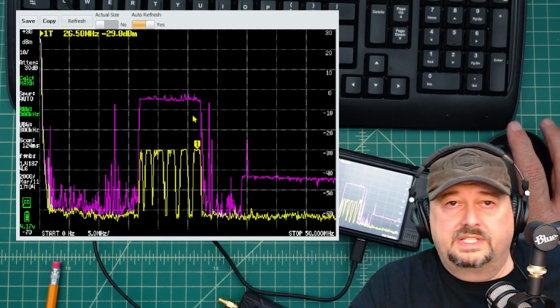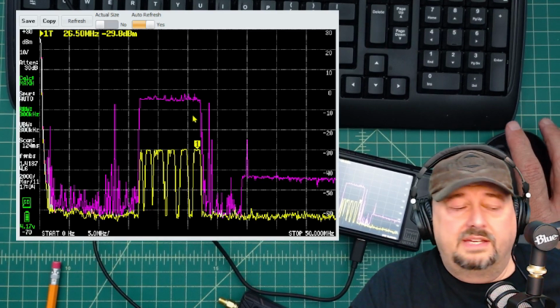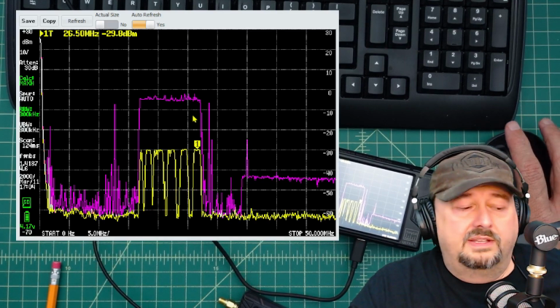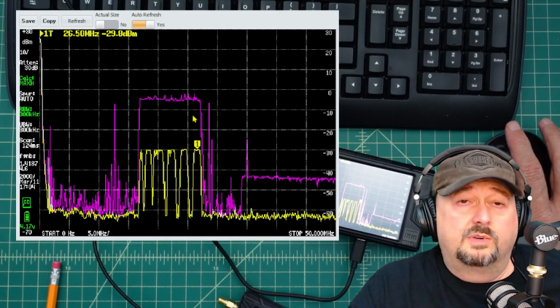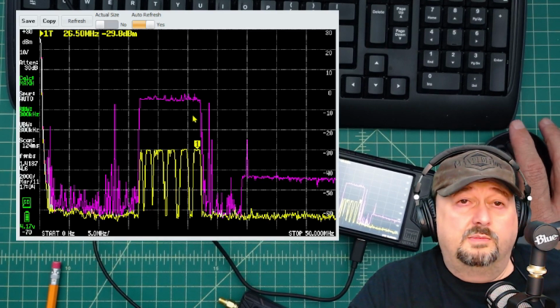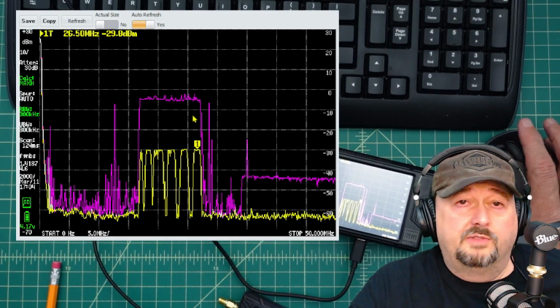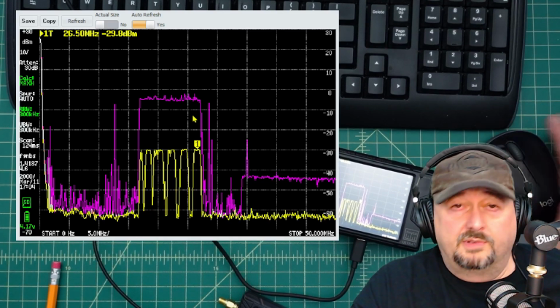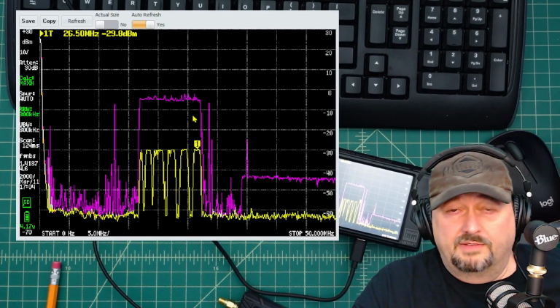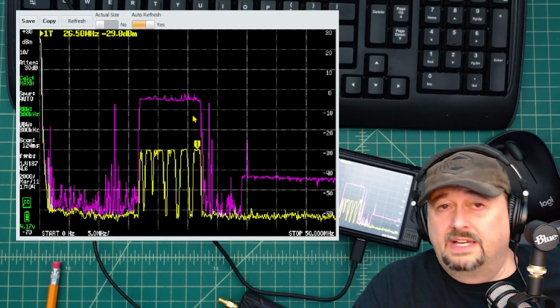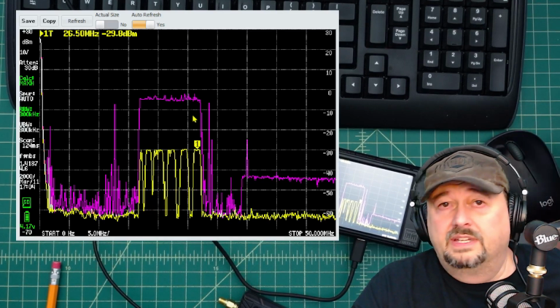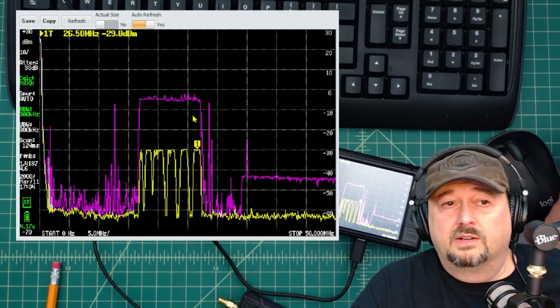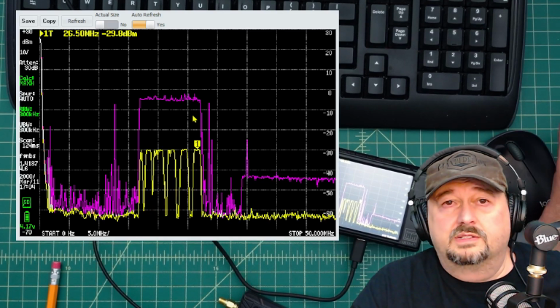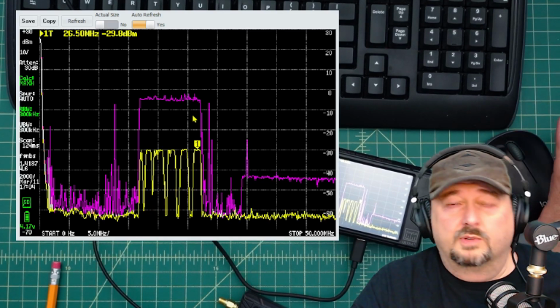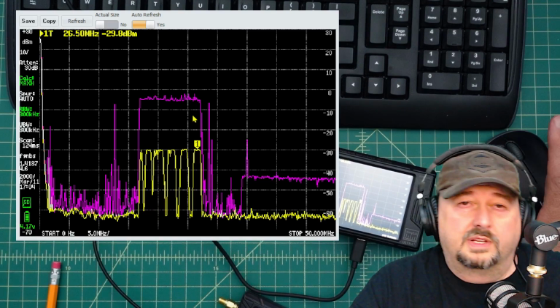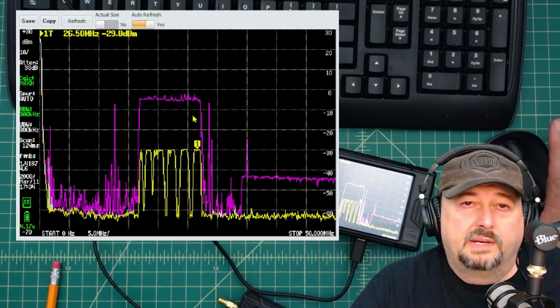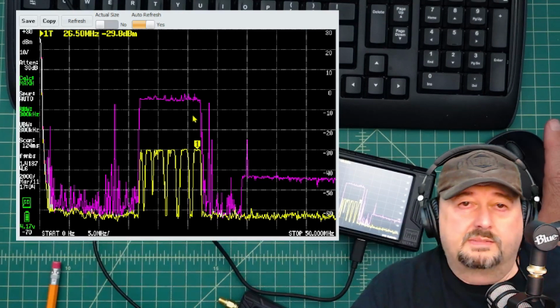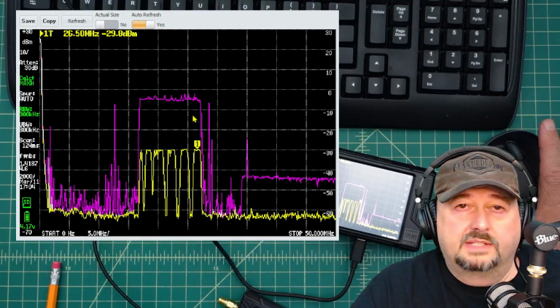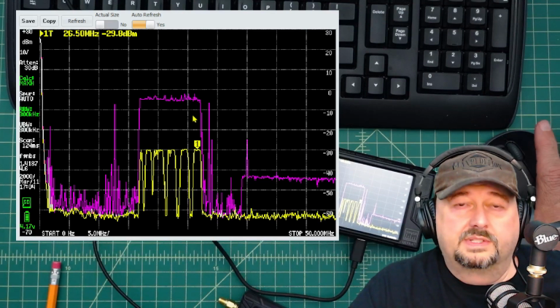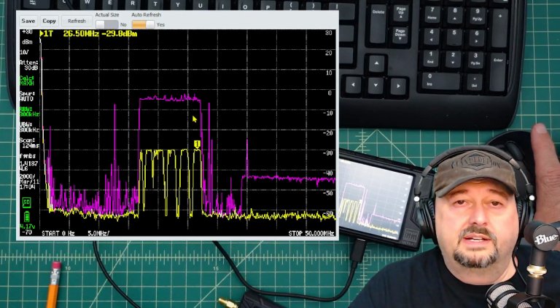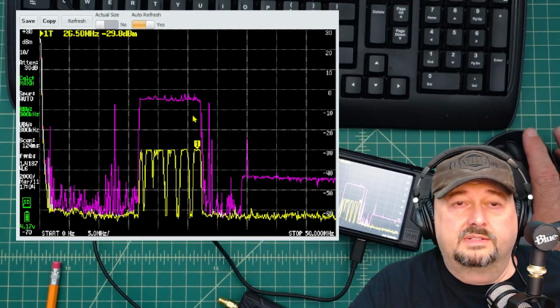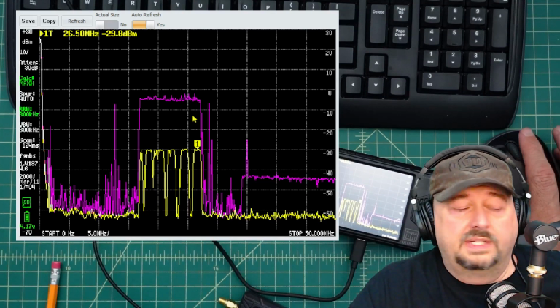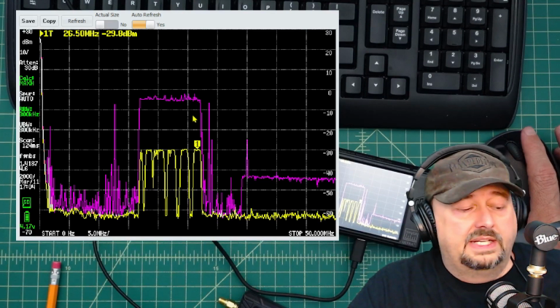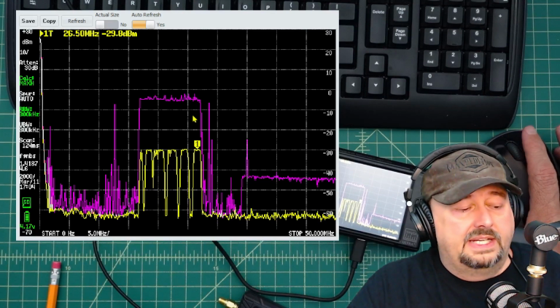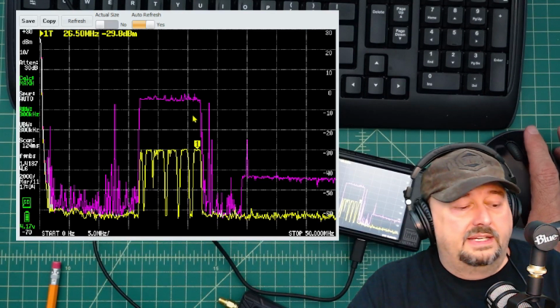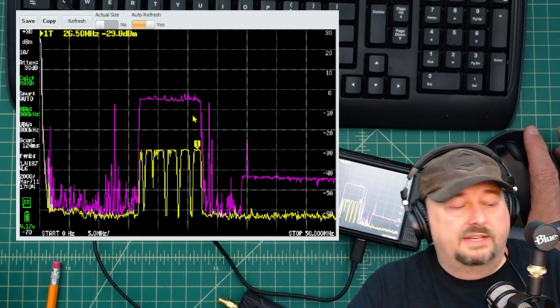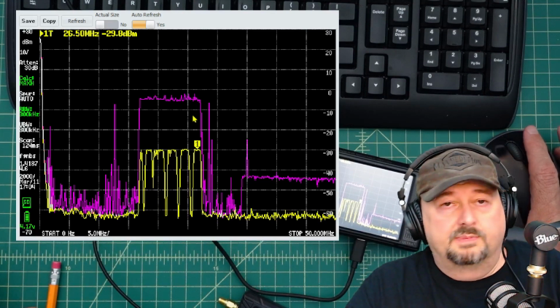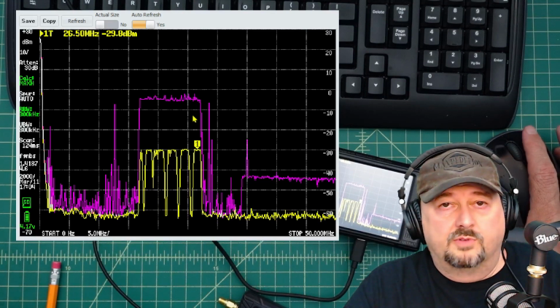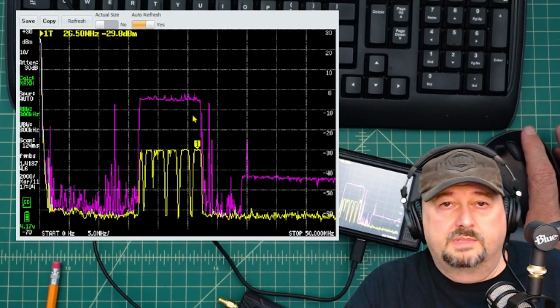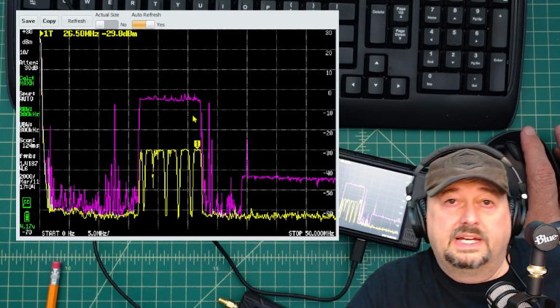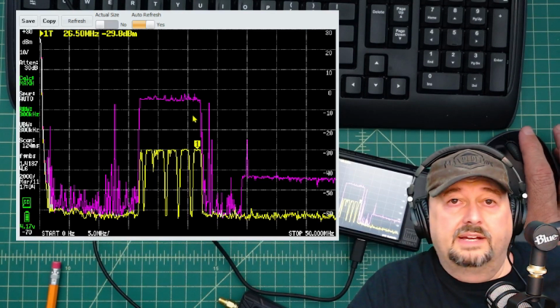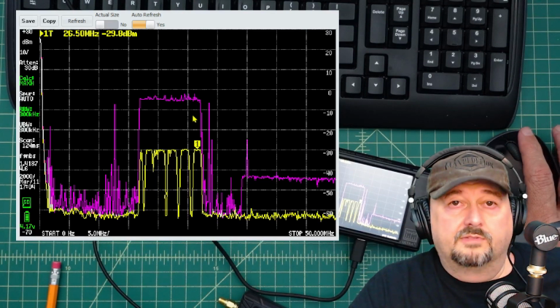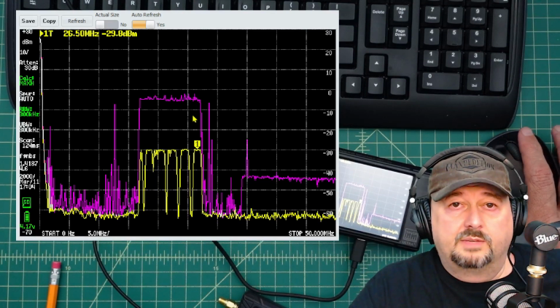Now I'll clear all this out and move up to around 5 GHz to compare signals there and get an idea of how the LNA performs at higher frequencies.